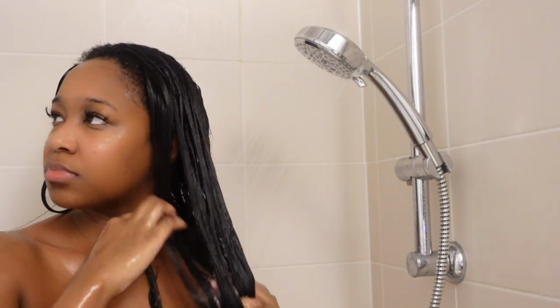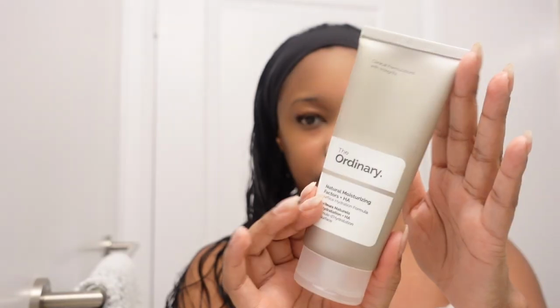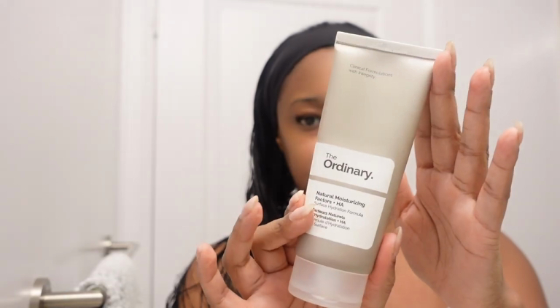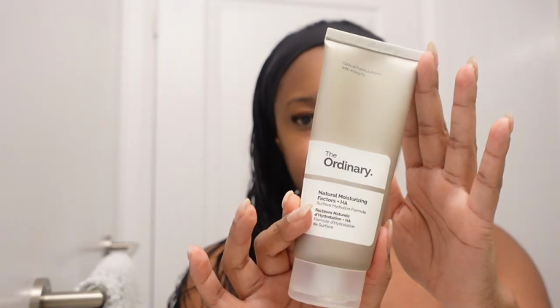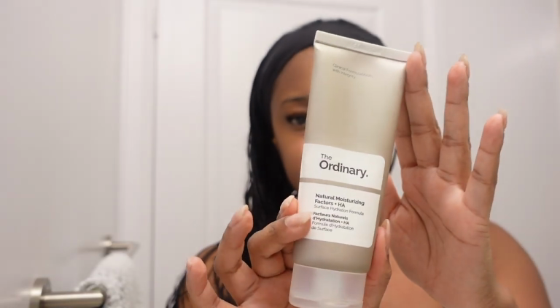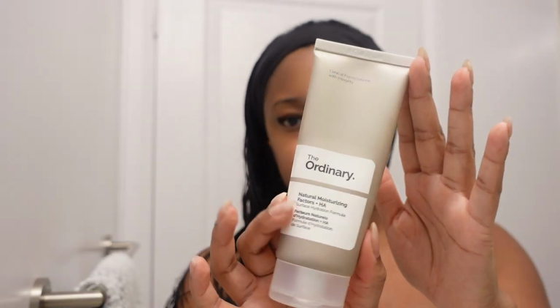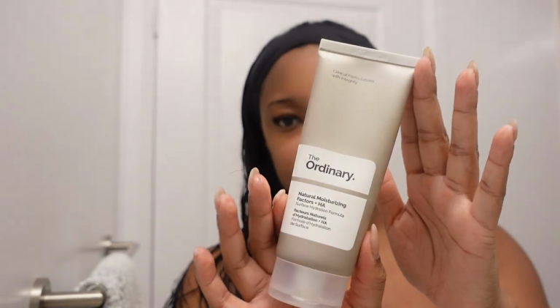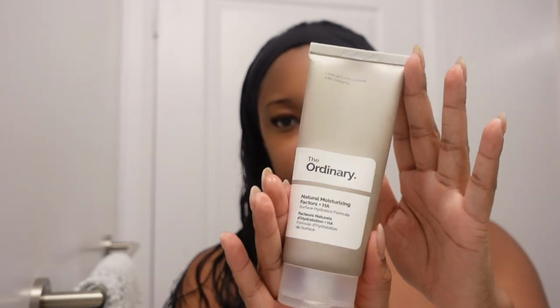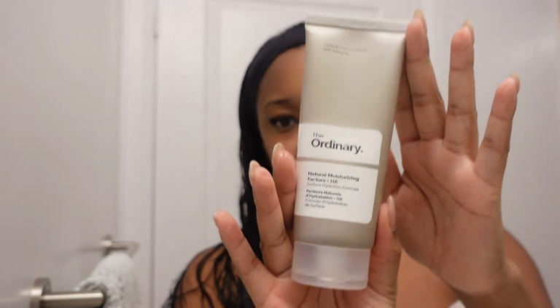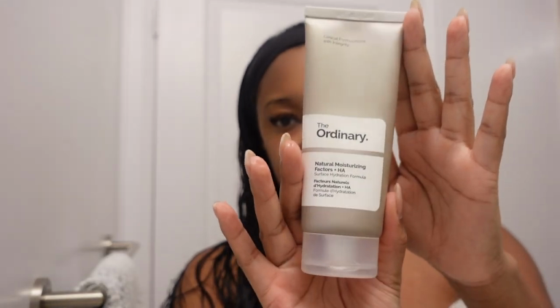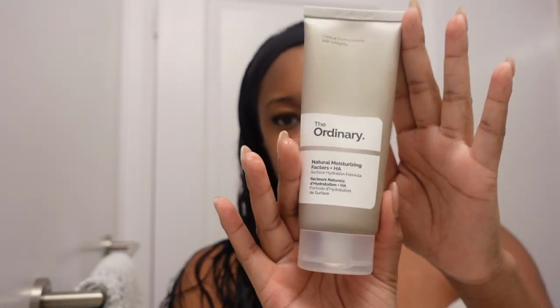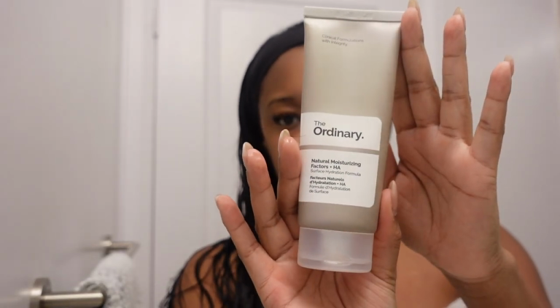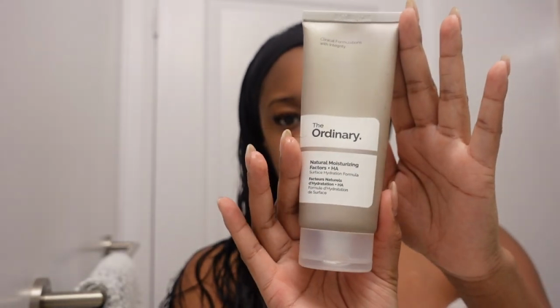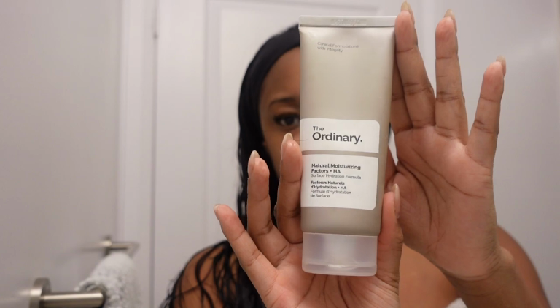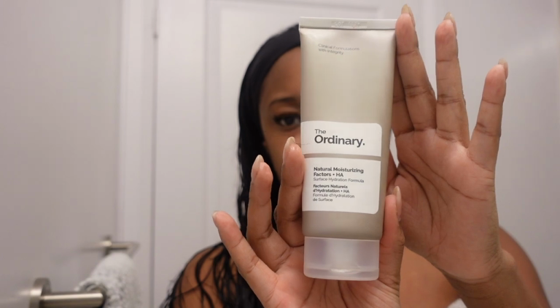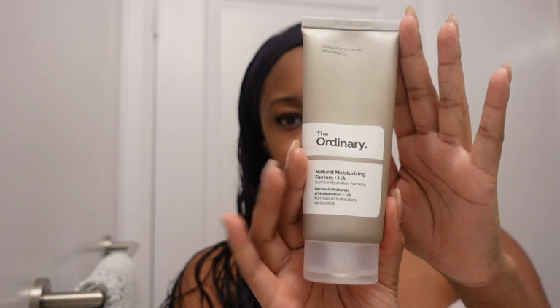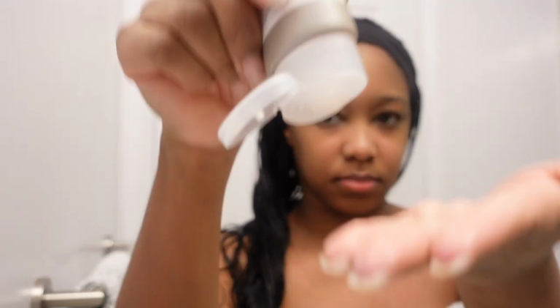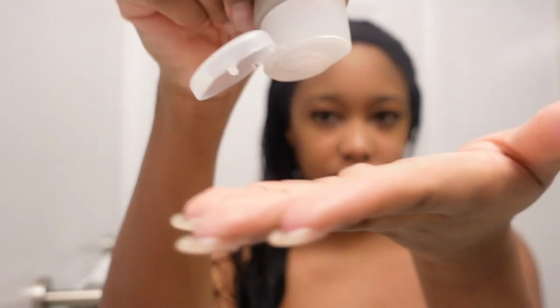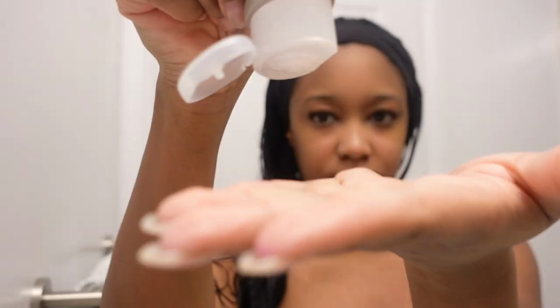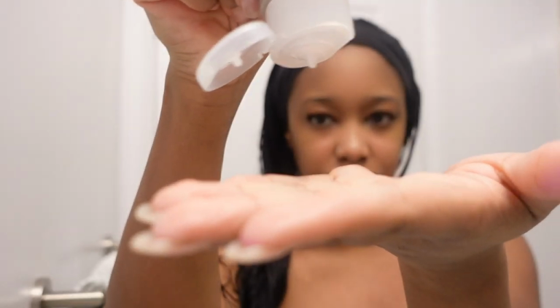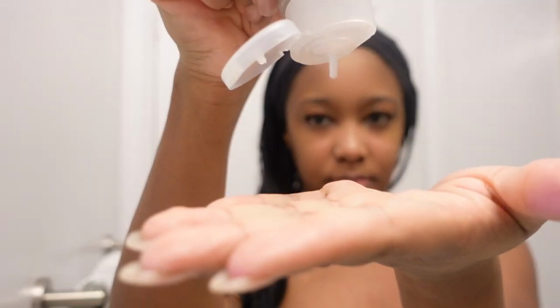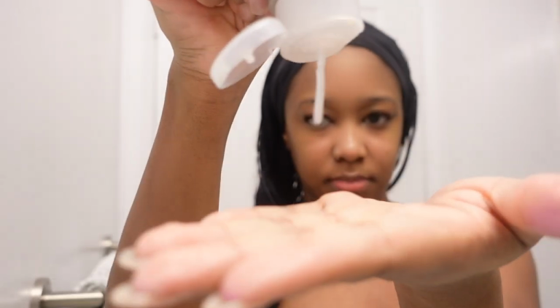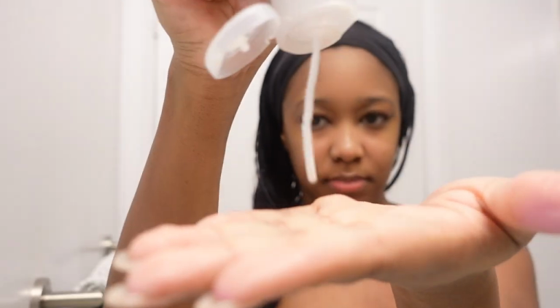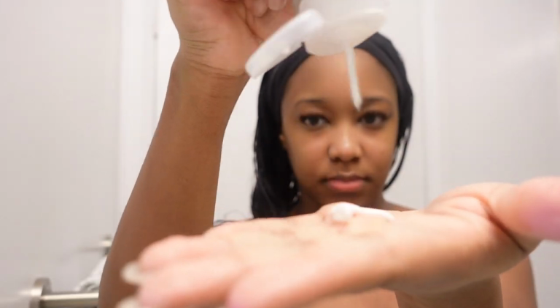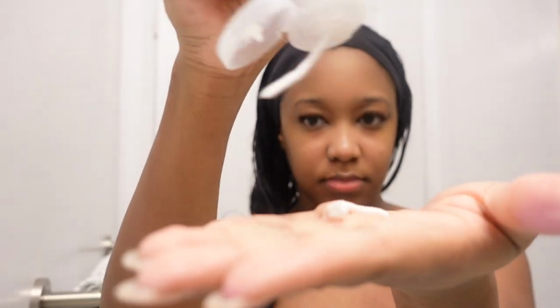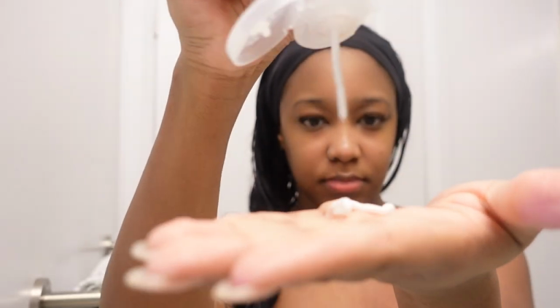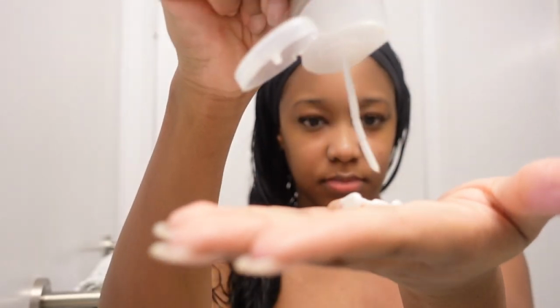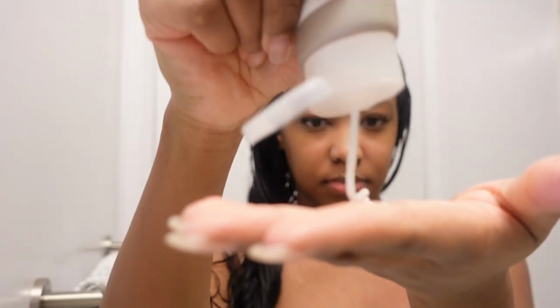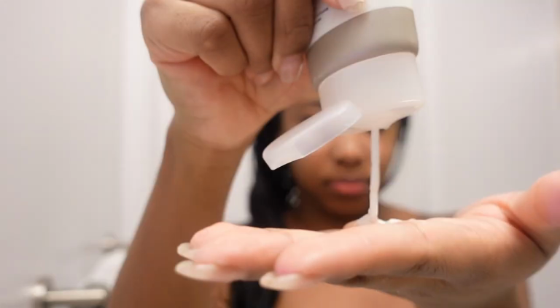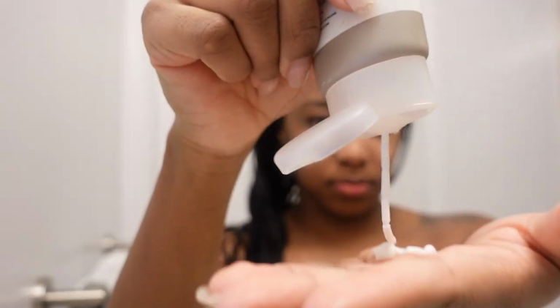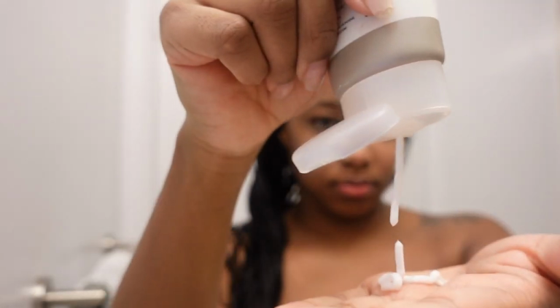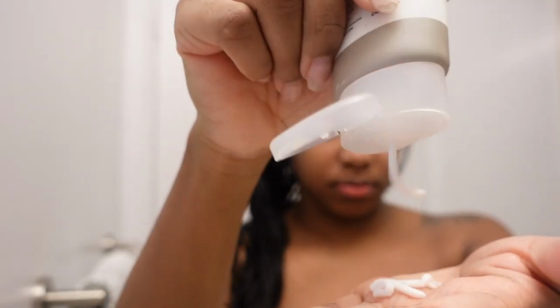Now that we're freshly out the shower and our skin is still damp, I'm just going to be going in with The Ordinary face moisturizer.